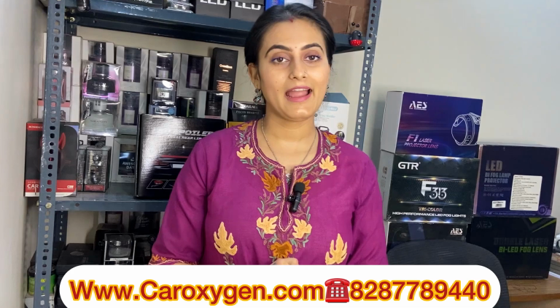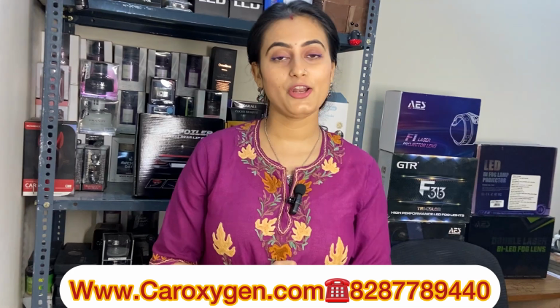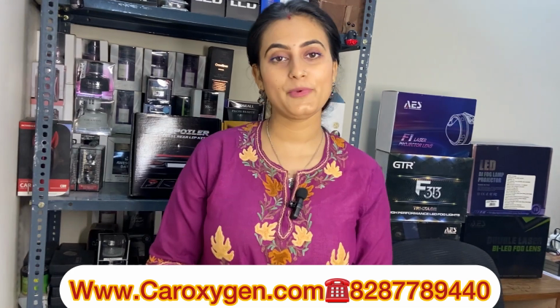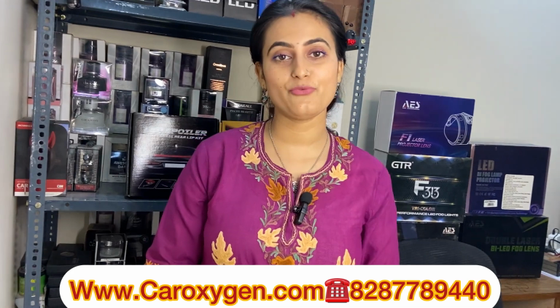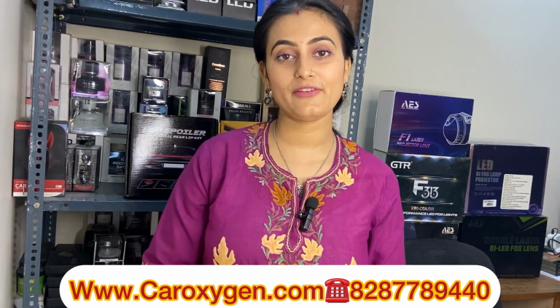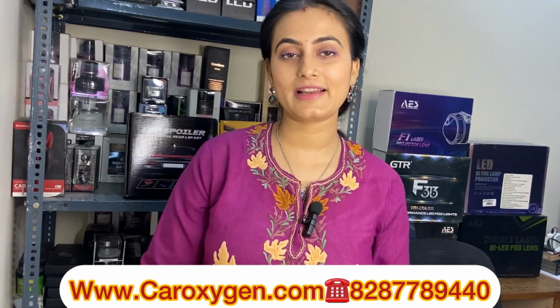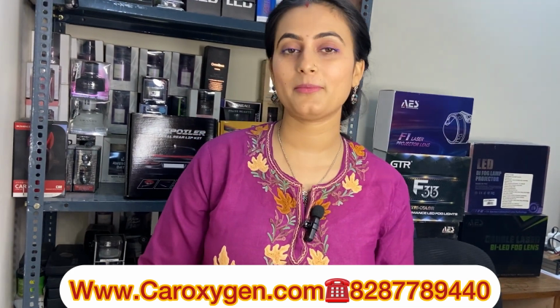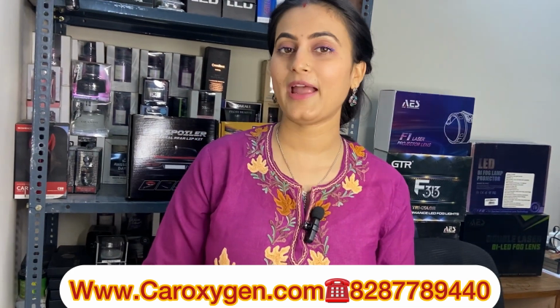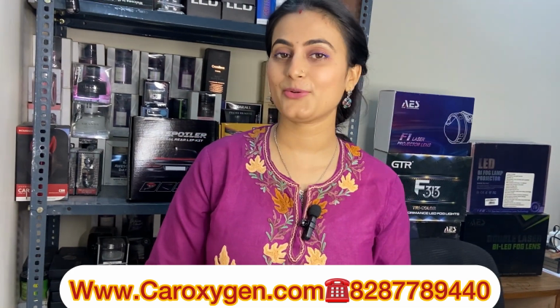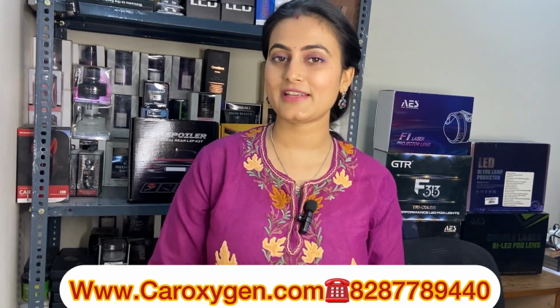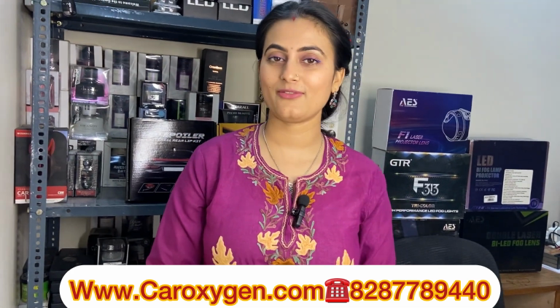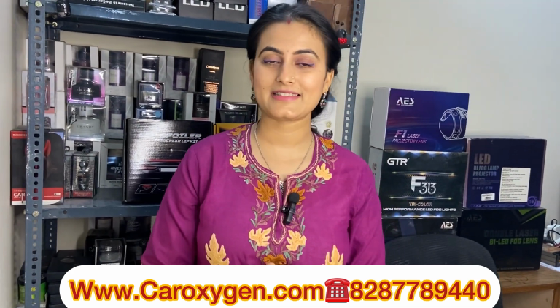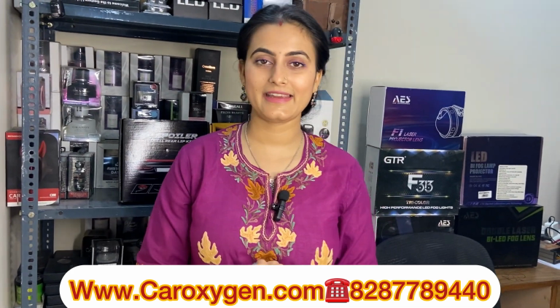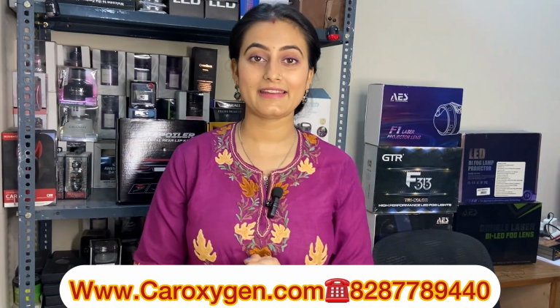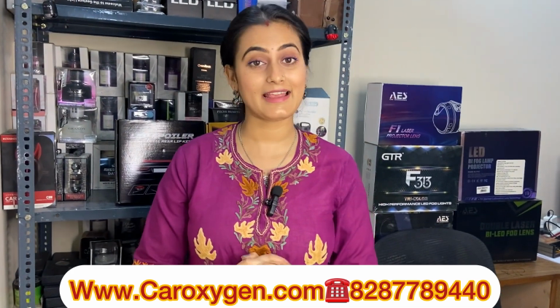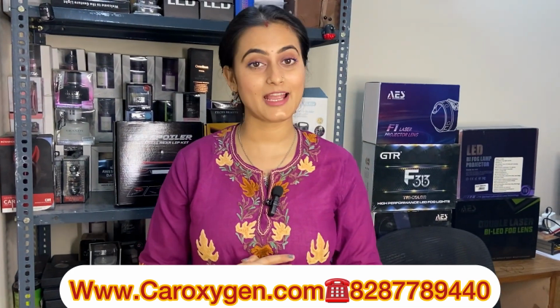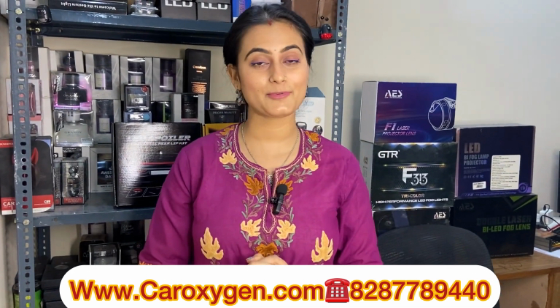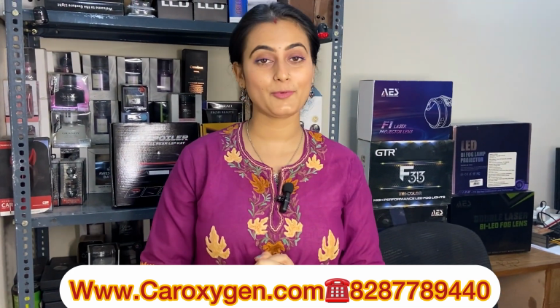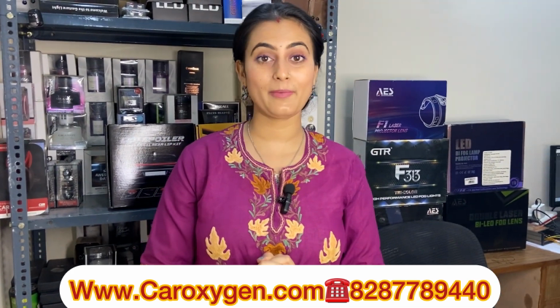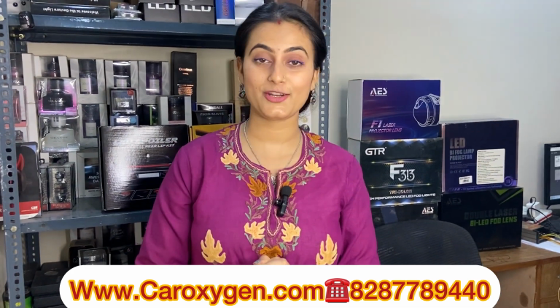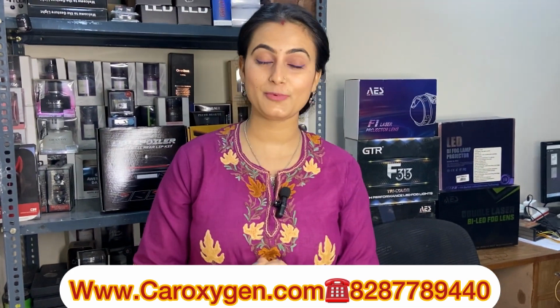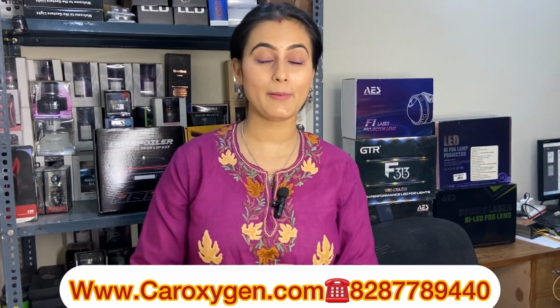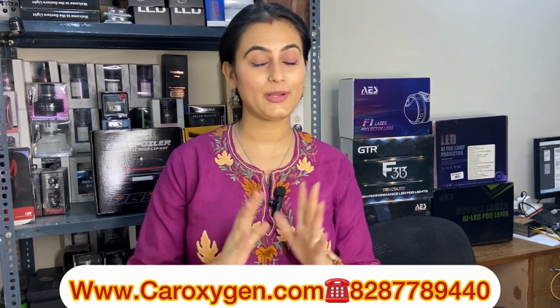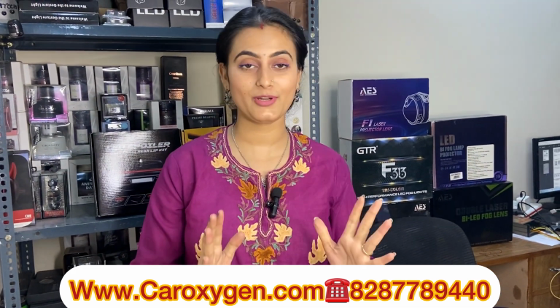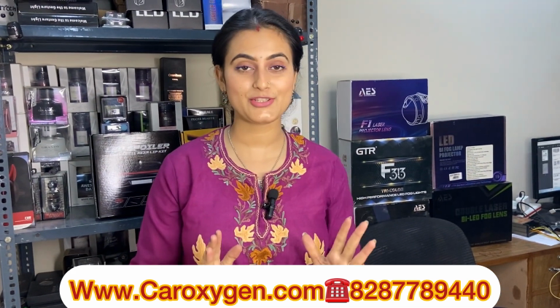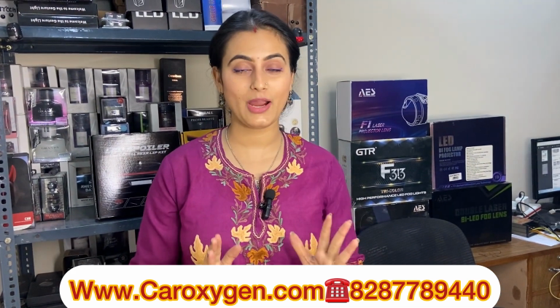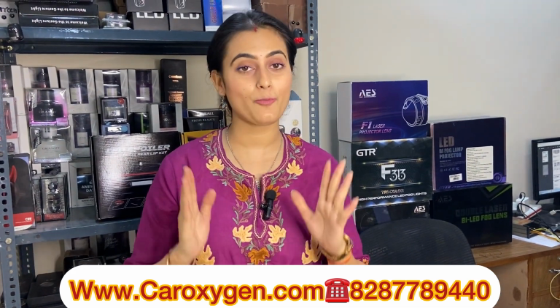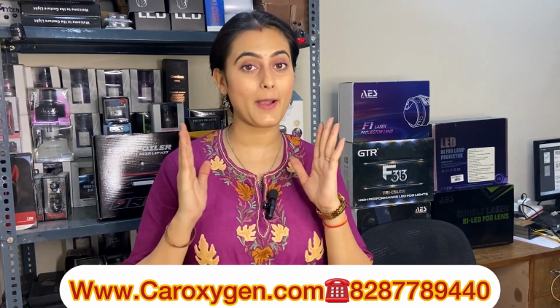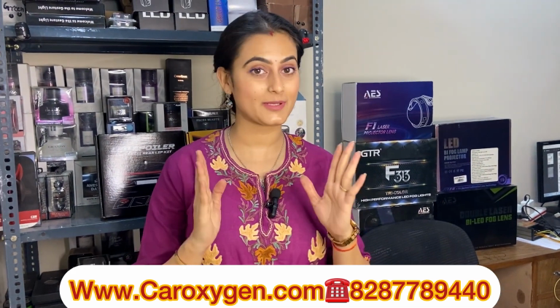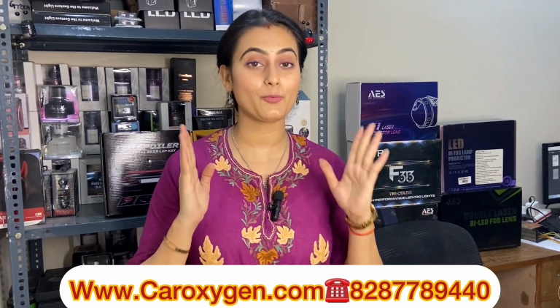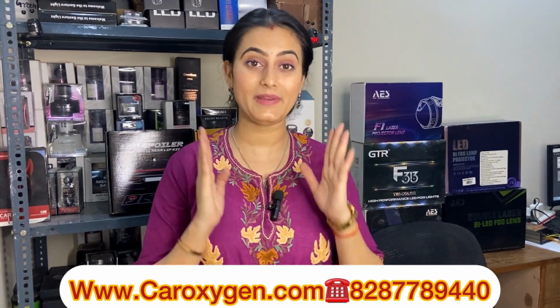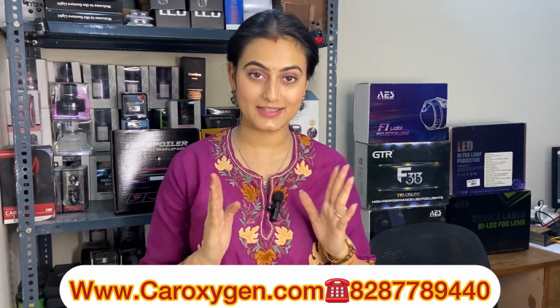Hi, hello everyone, welcome back to the channel once again. How are you guys? I am really good, I hope you guys are good too.